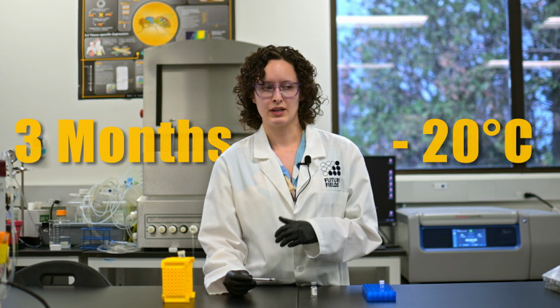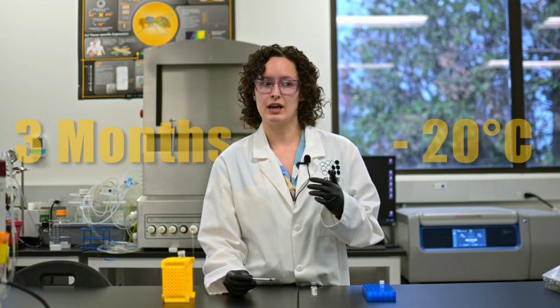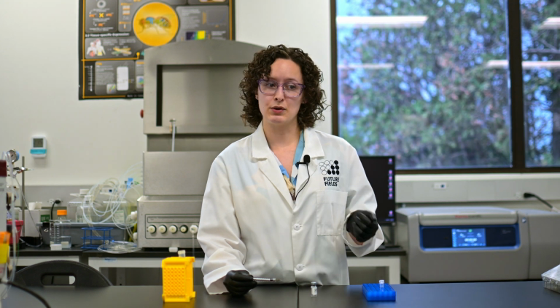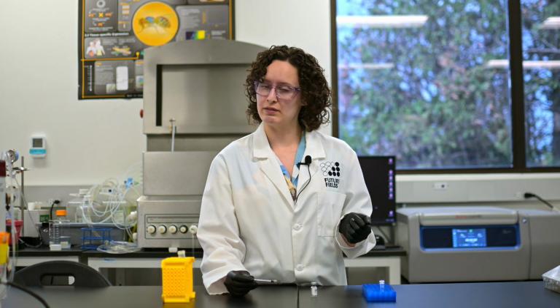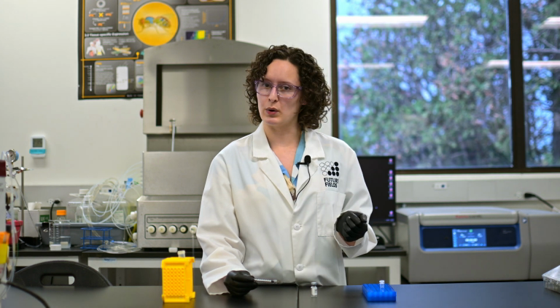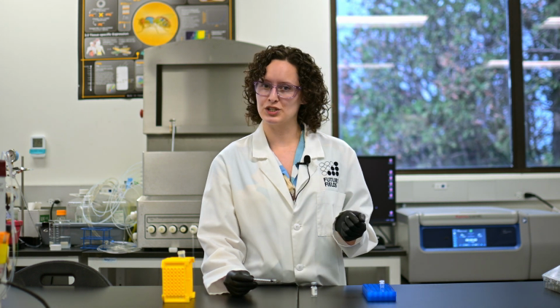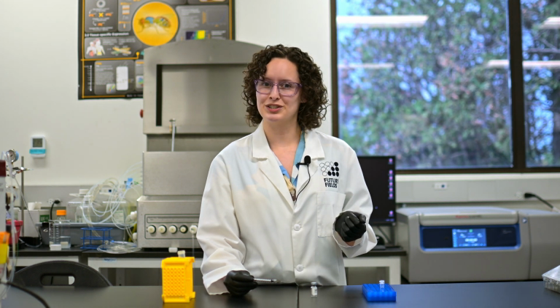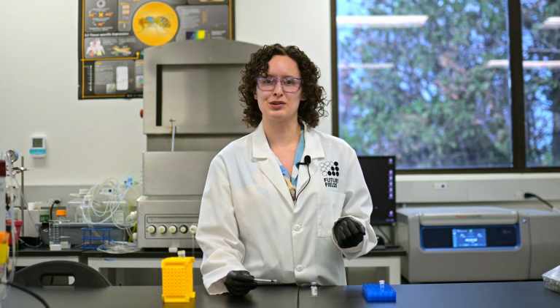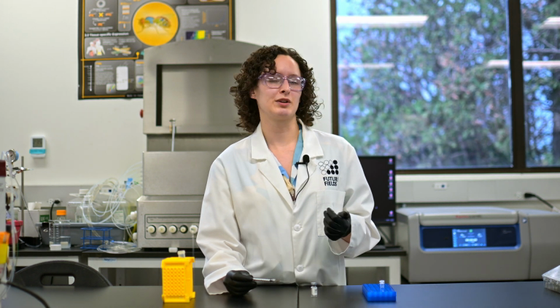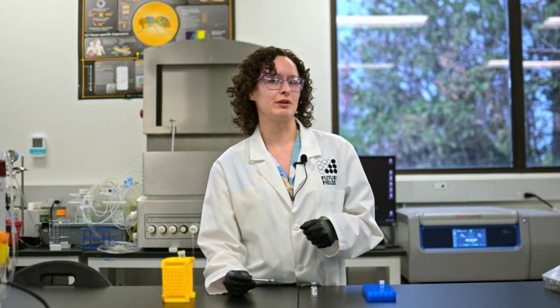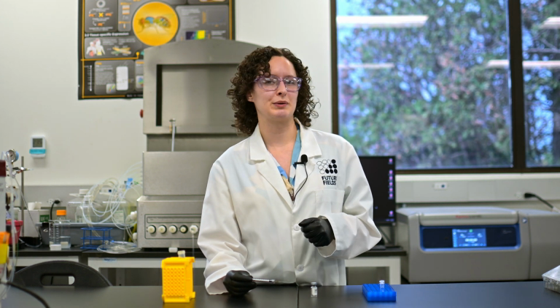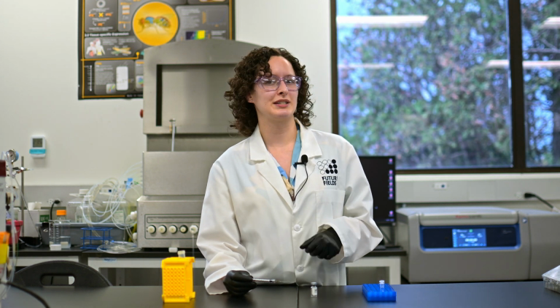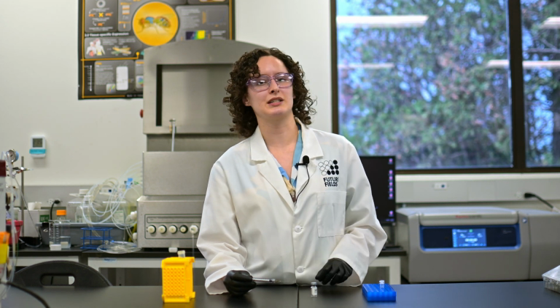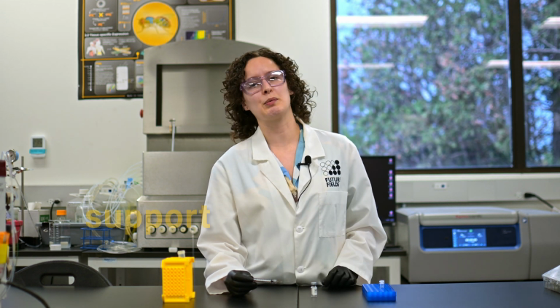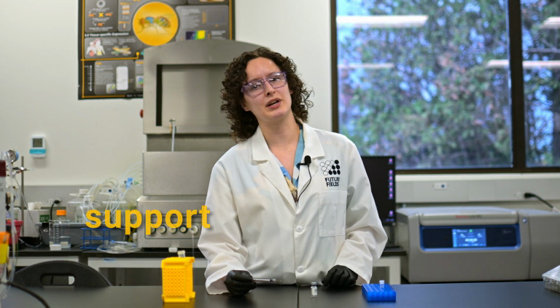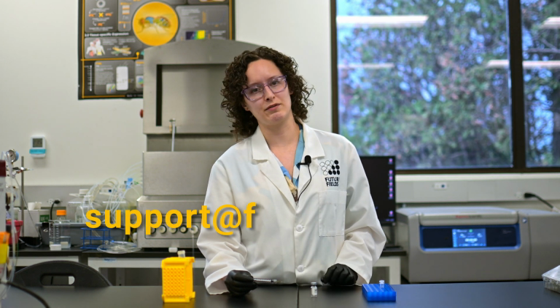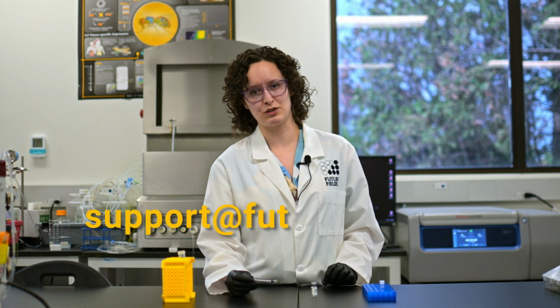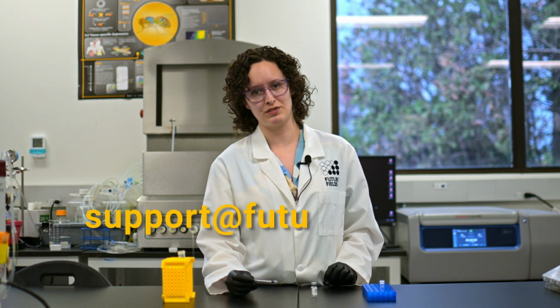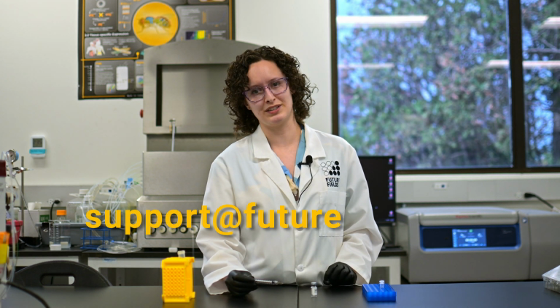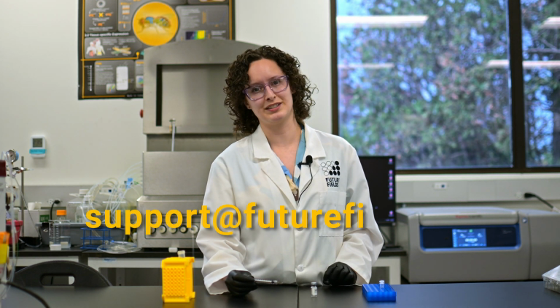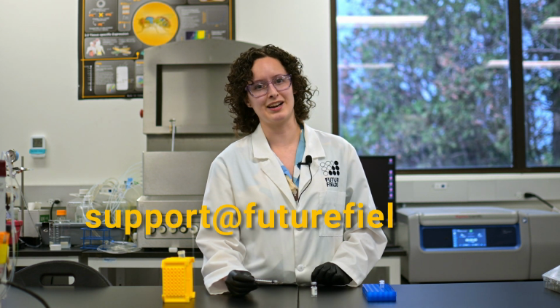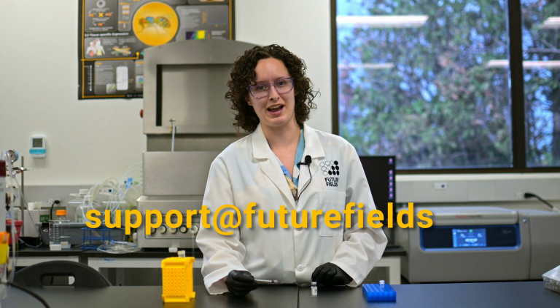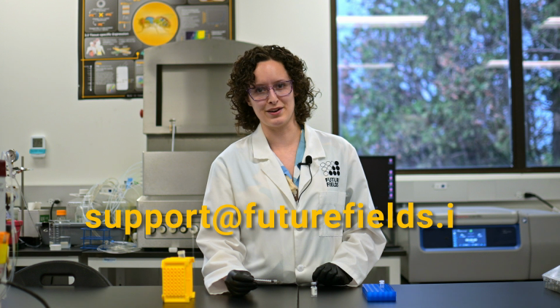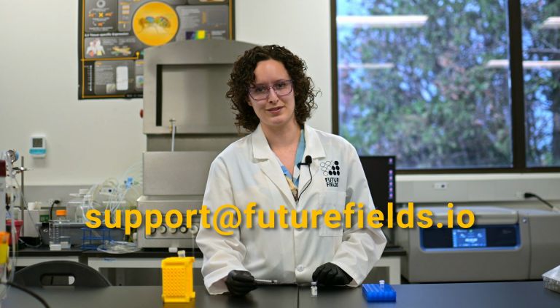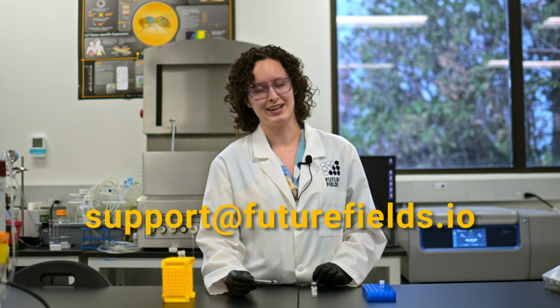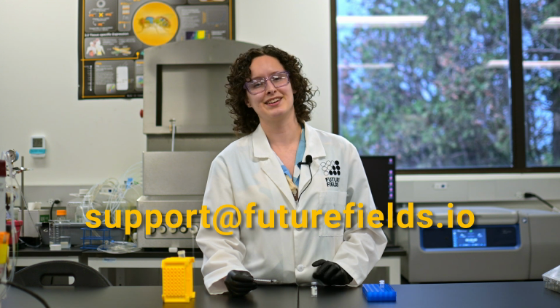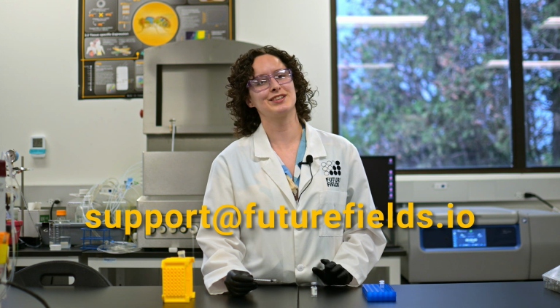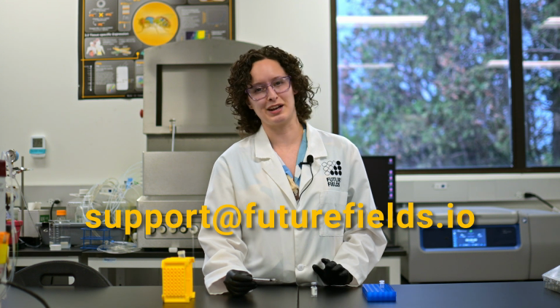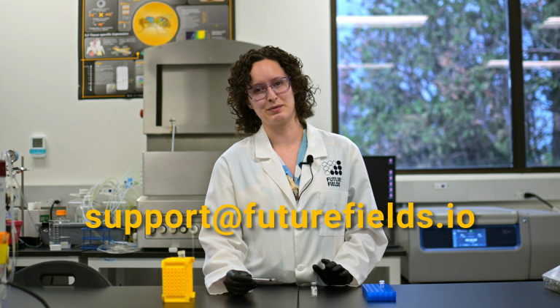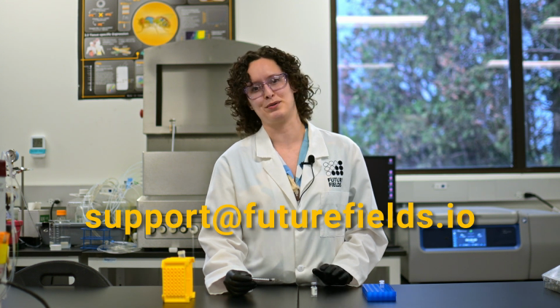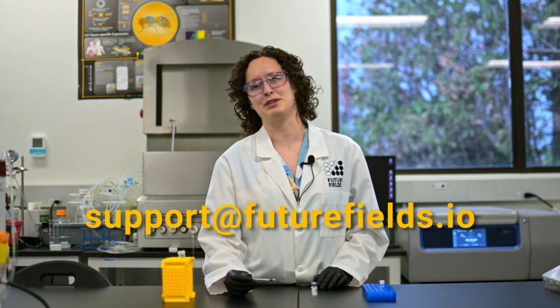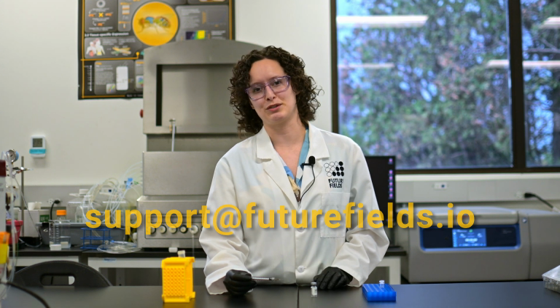If you have any questions, you can reach out to us at support.futurefield.io — and good luck with your research.